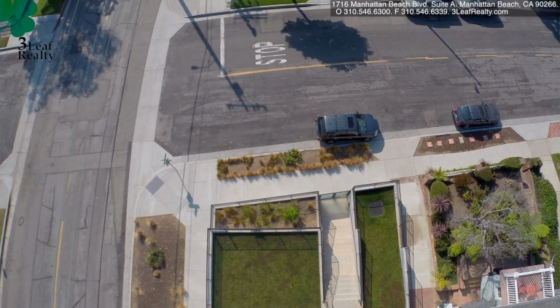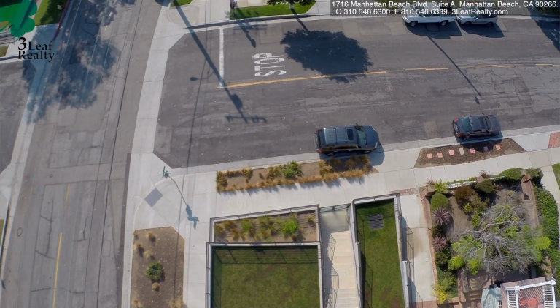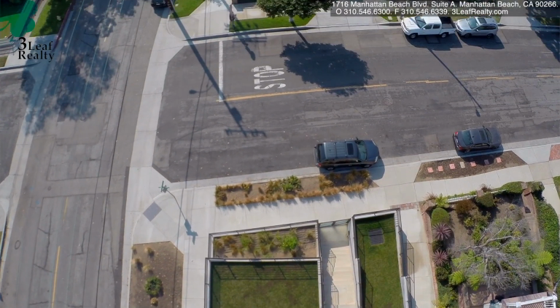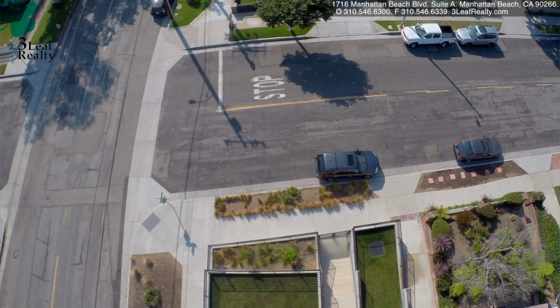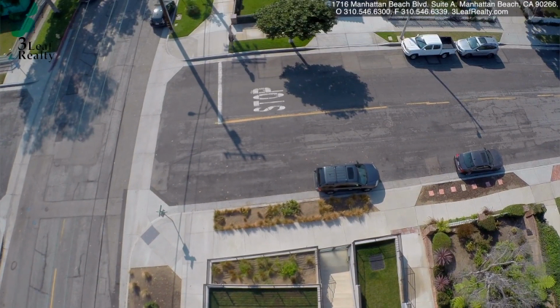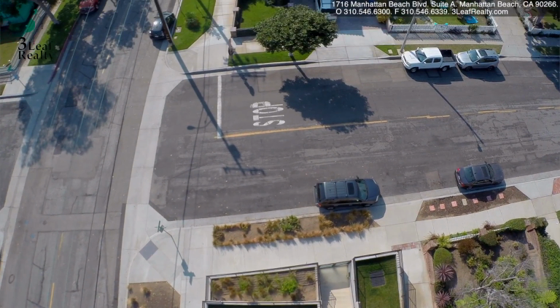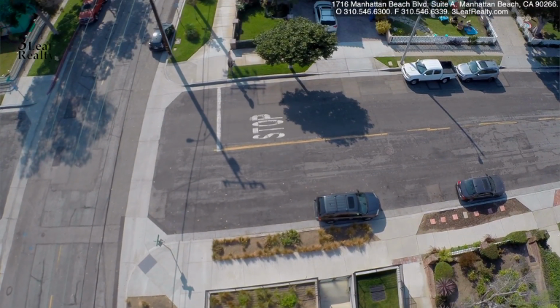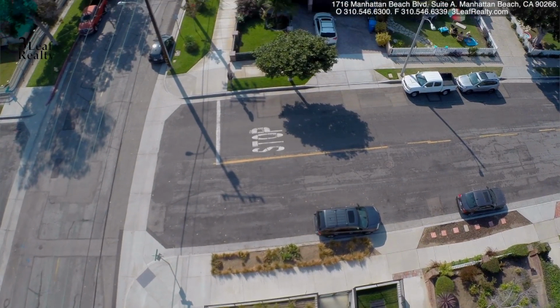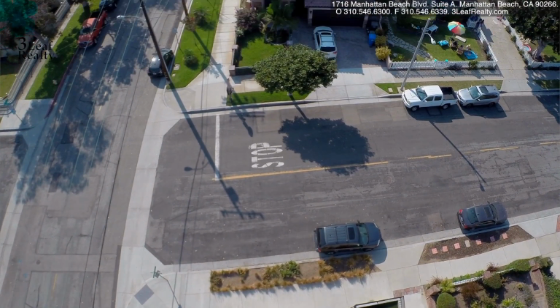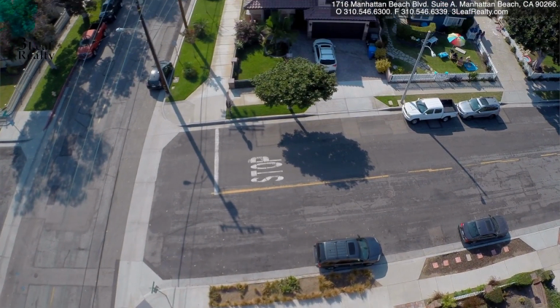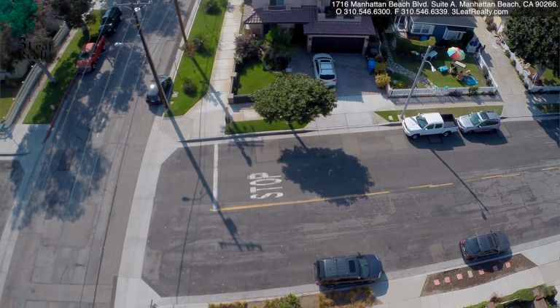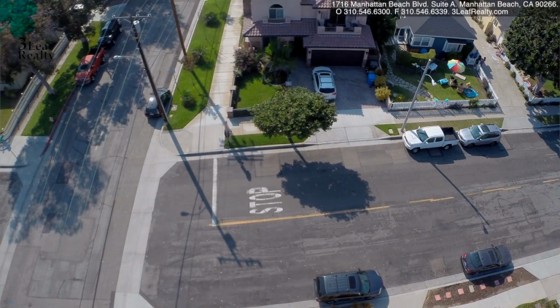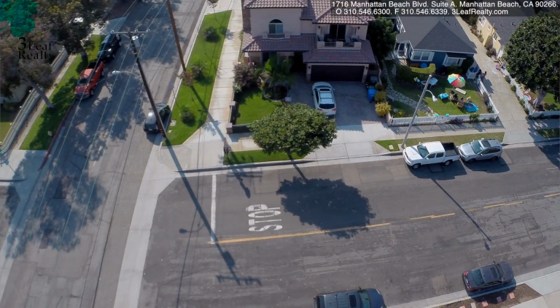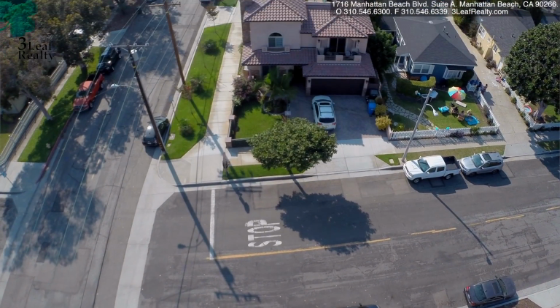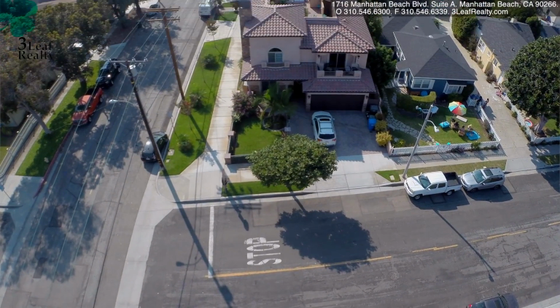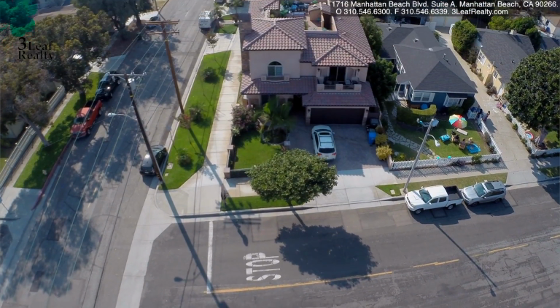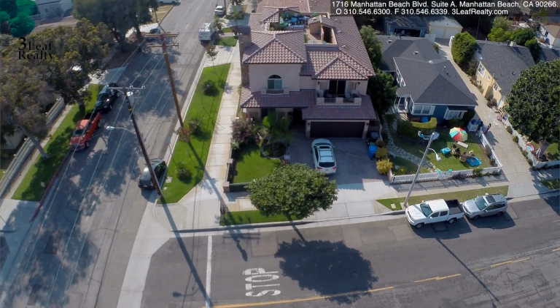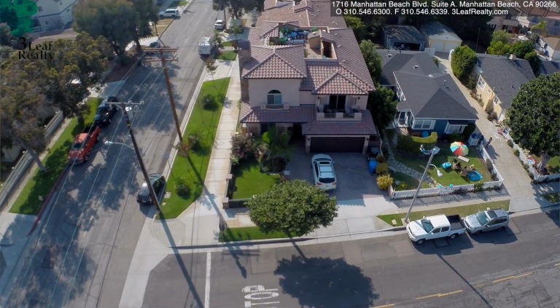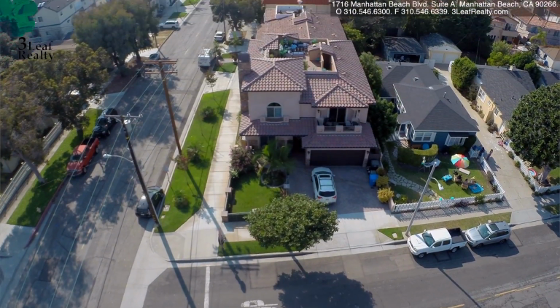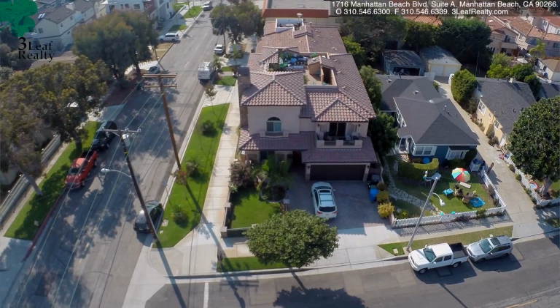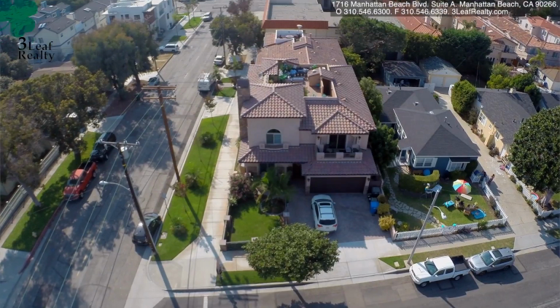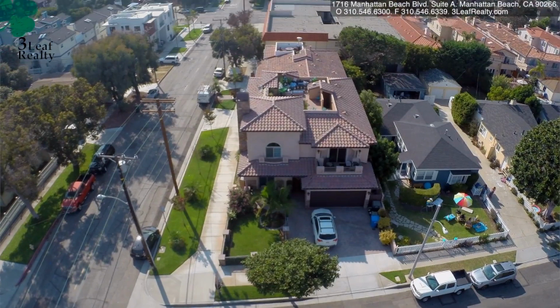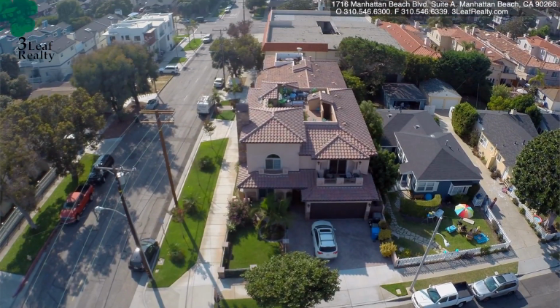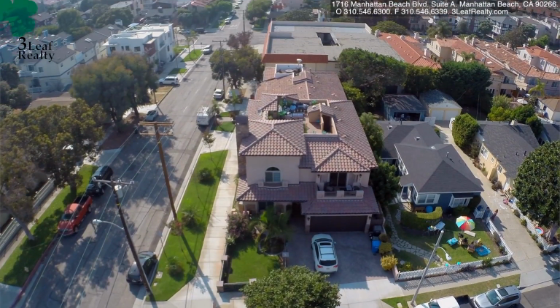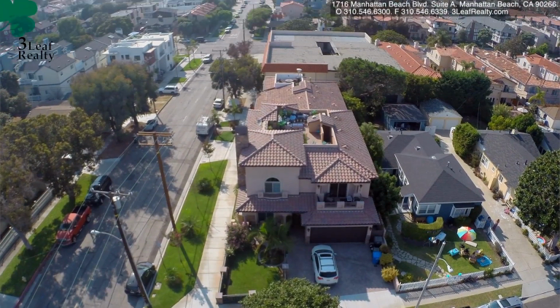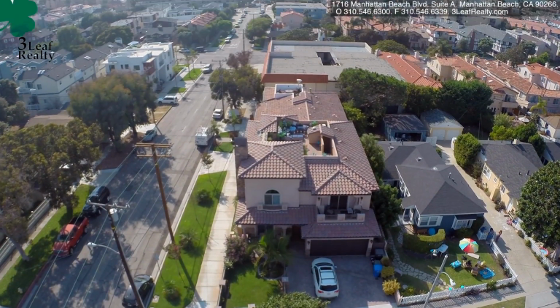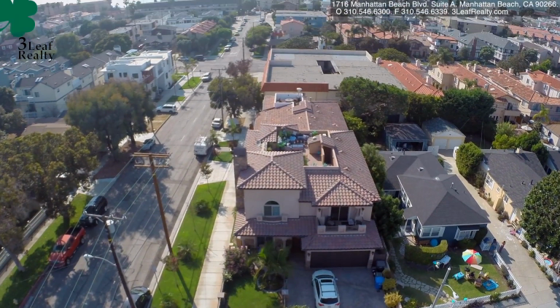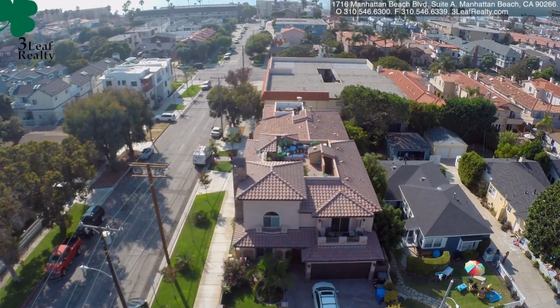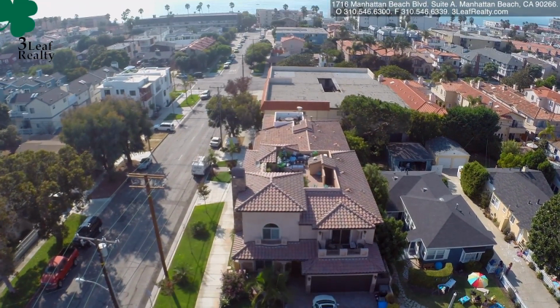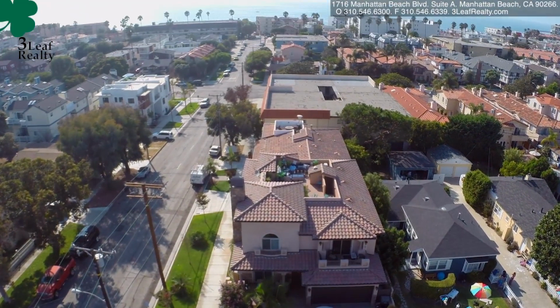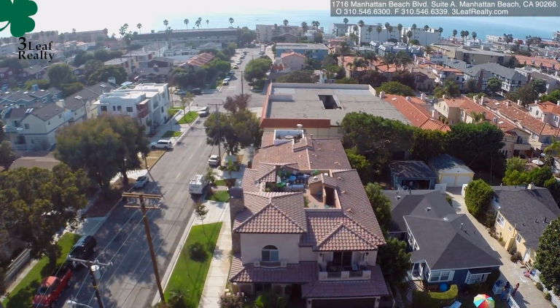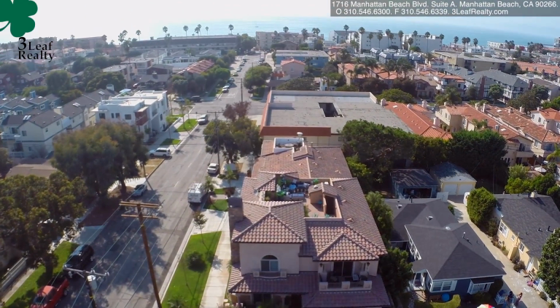You have views of the ocean, you can walk to the ocean — you really have everything in this home. Three-car garage included.